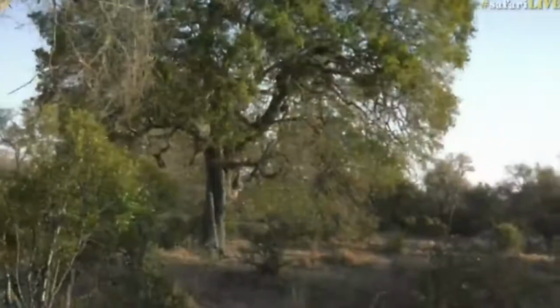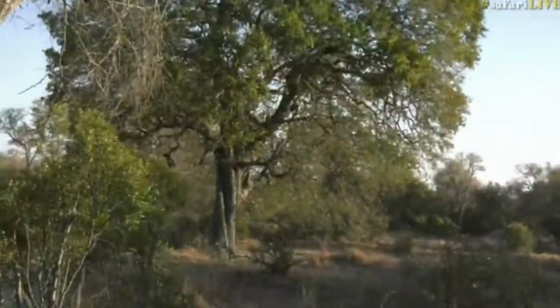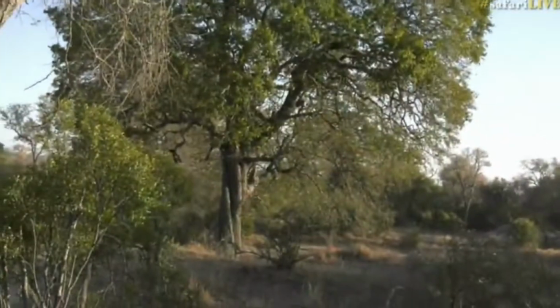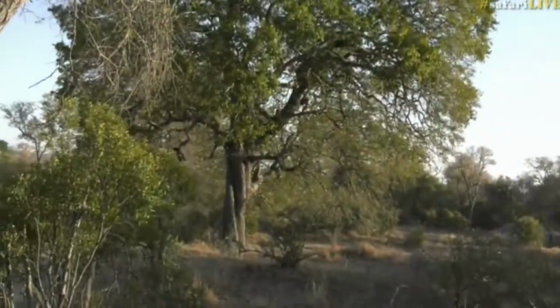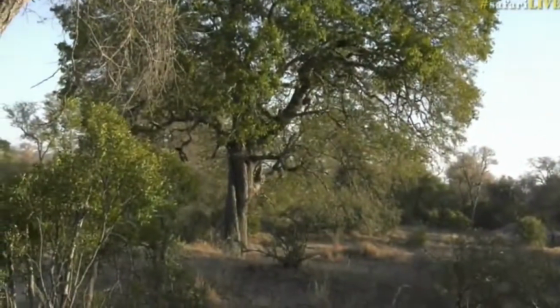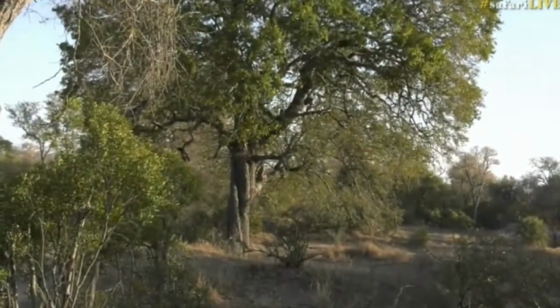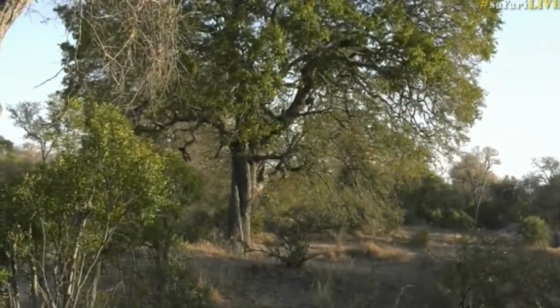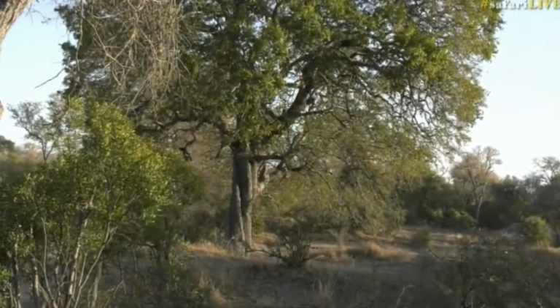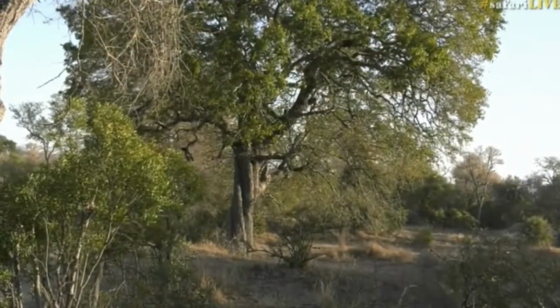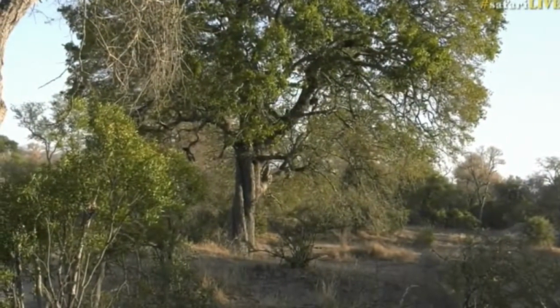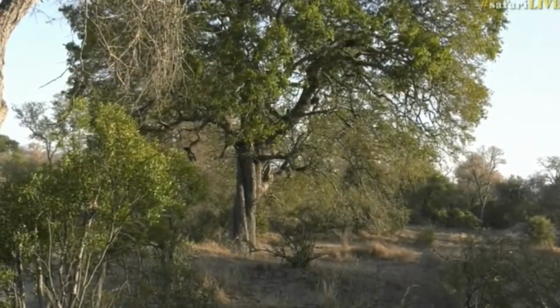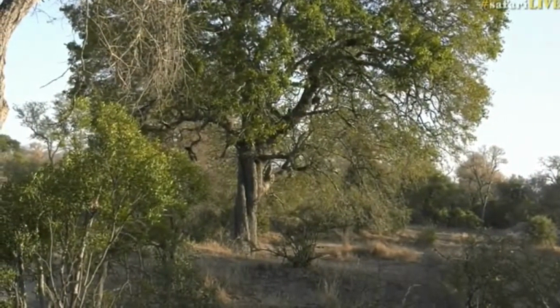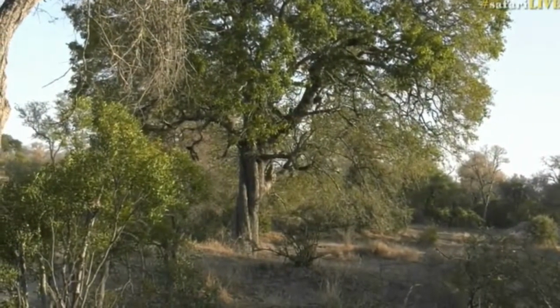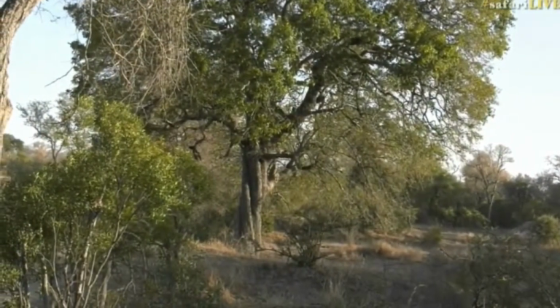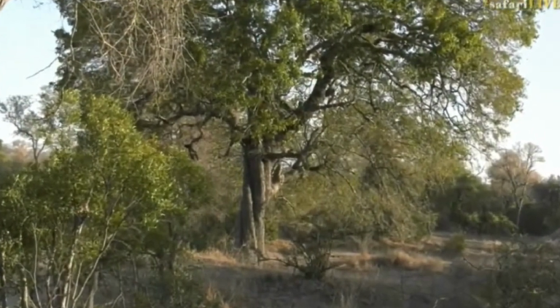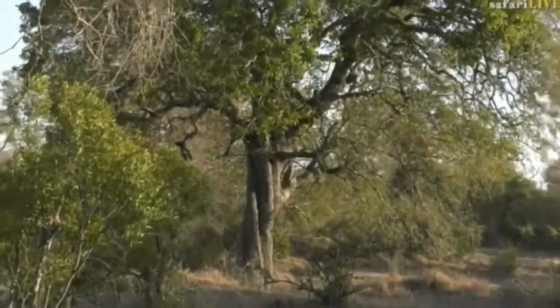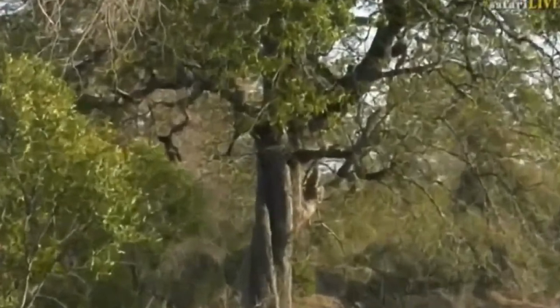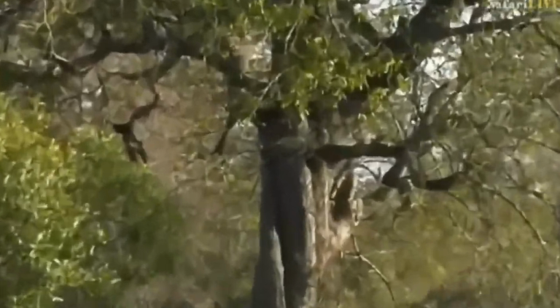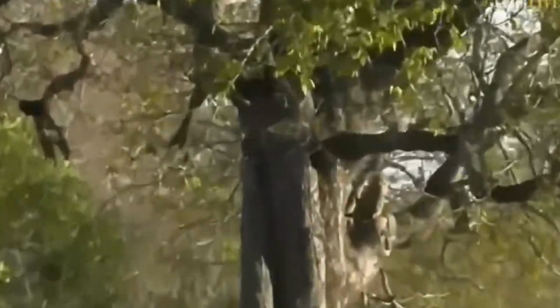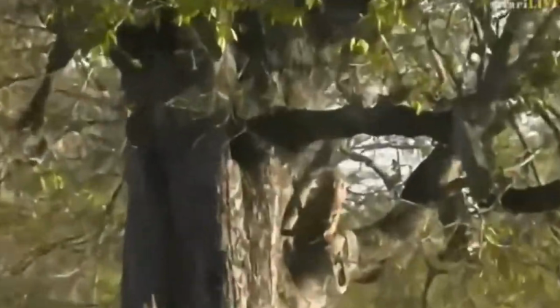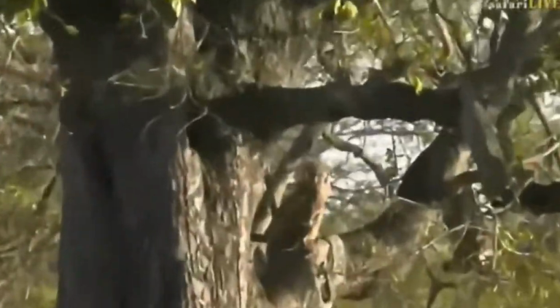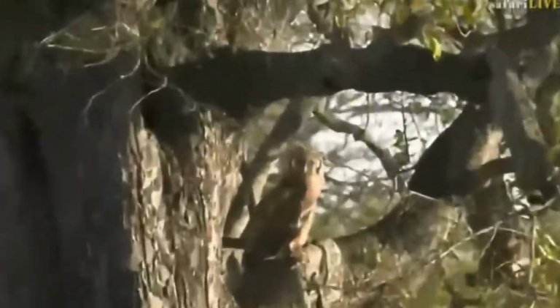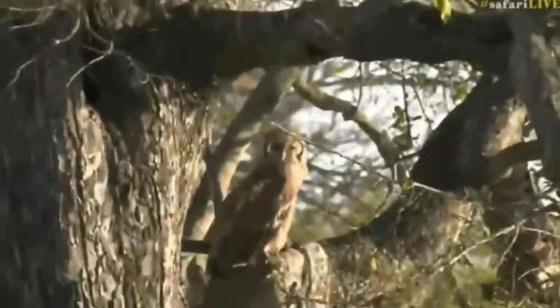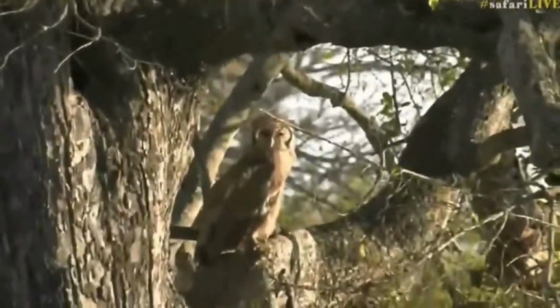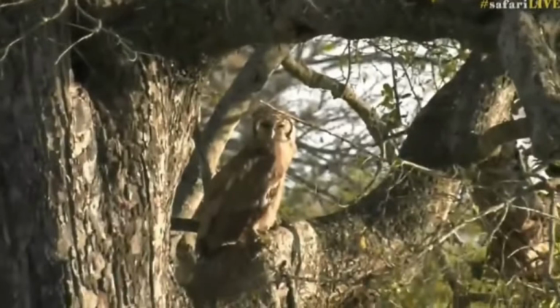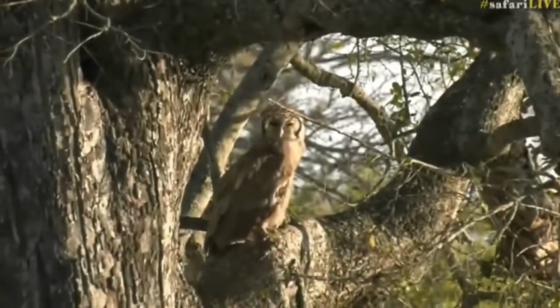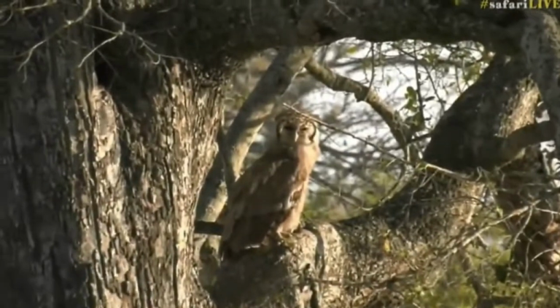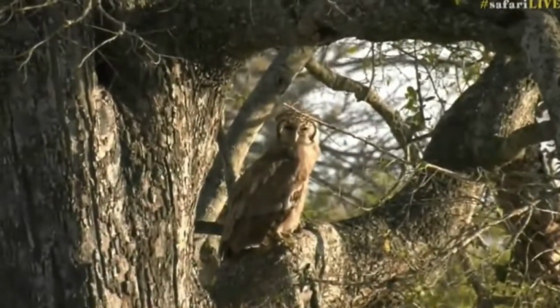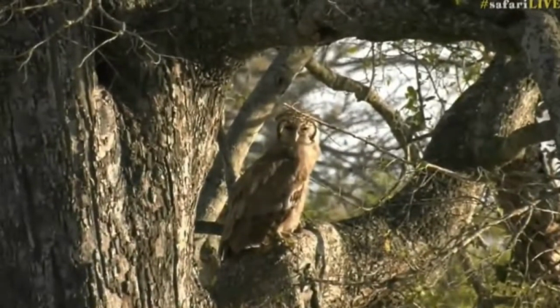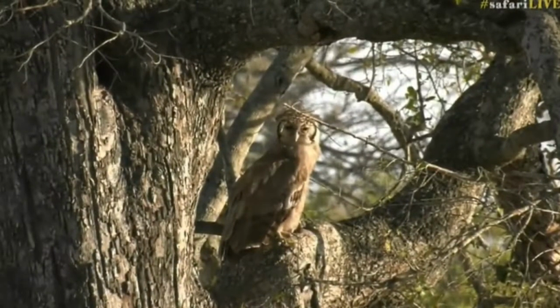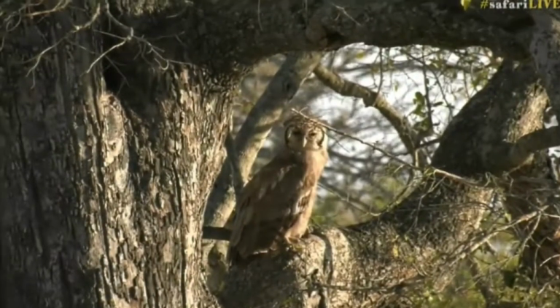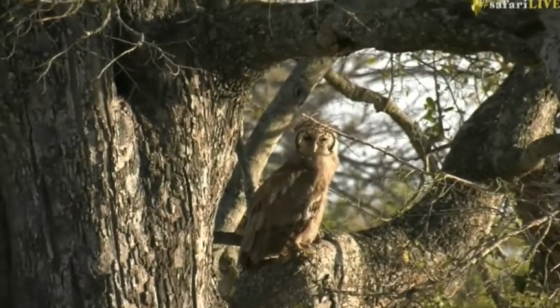Down there - there we go! Wow, it's sitting out in the open - giant eagle owl, everyone!